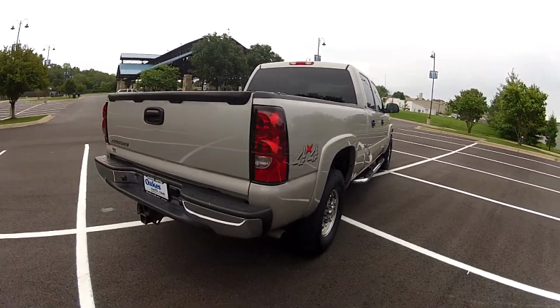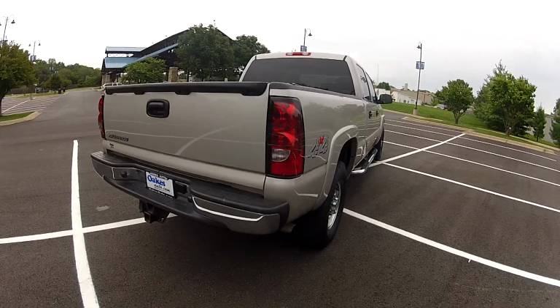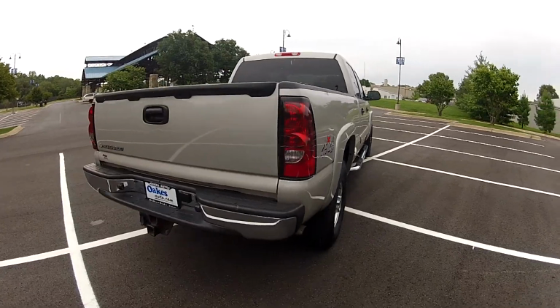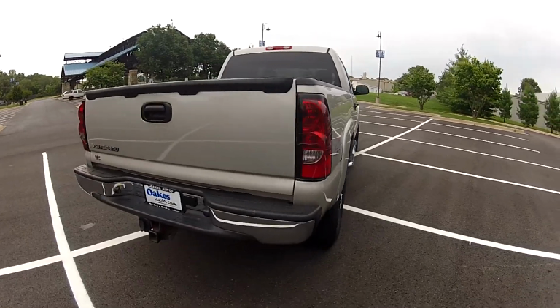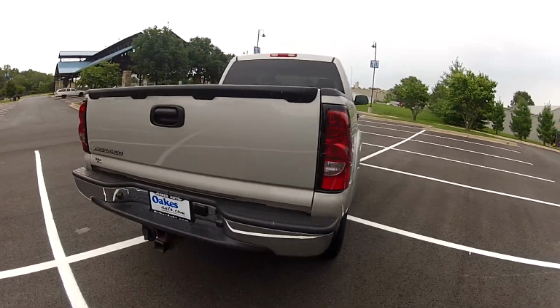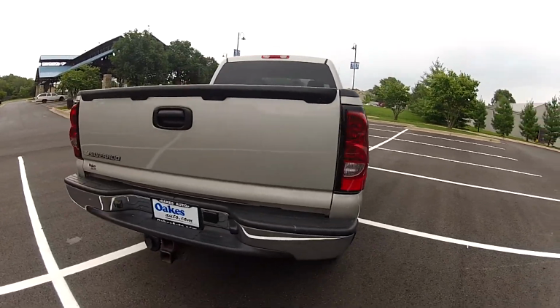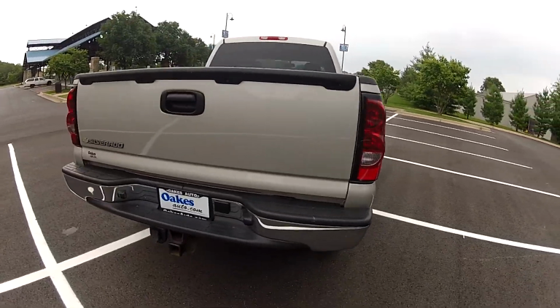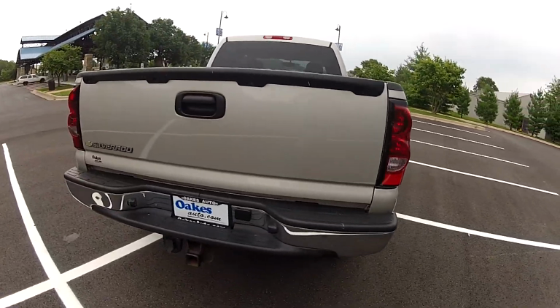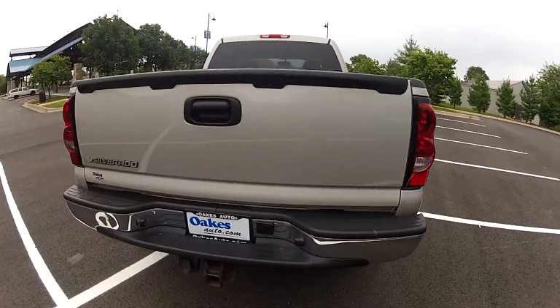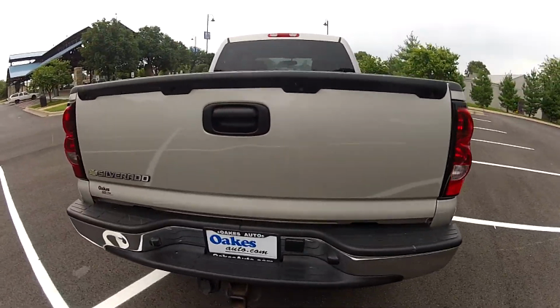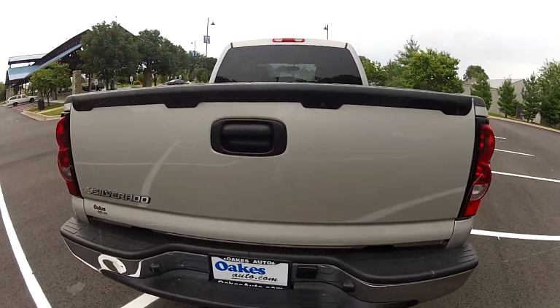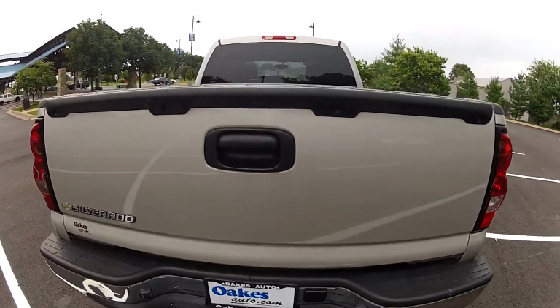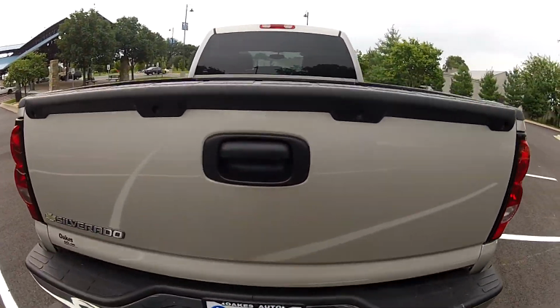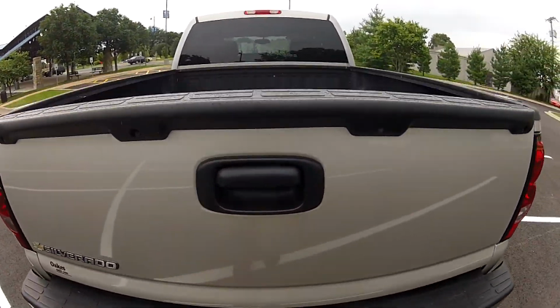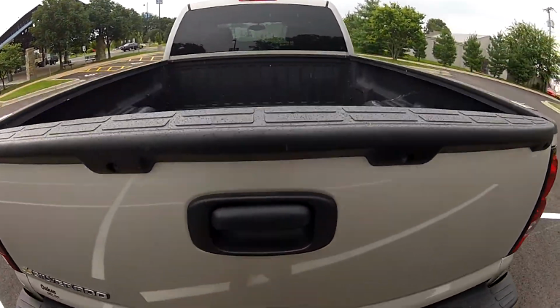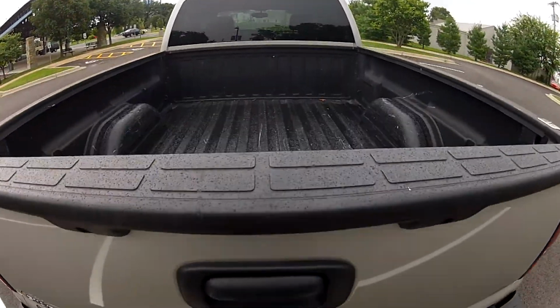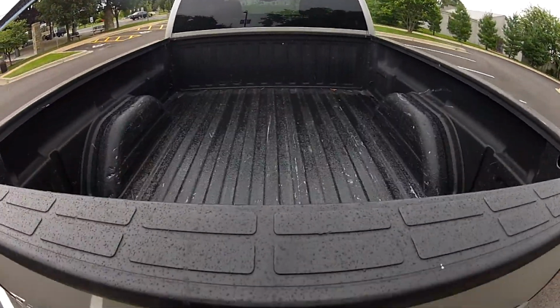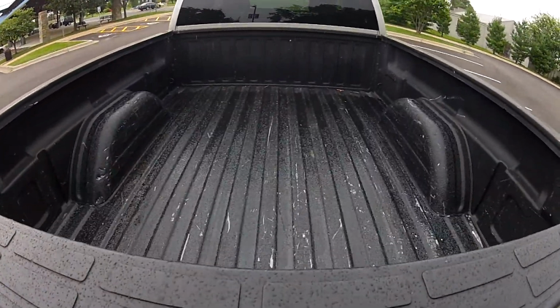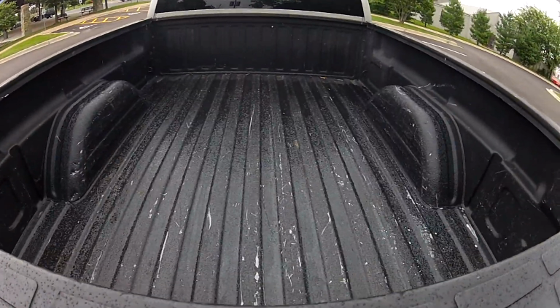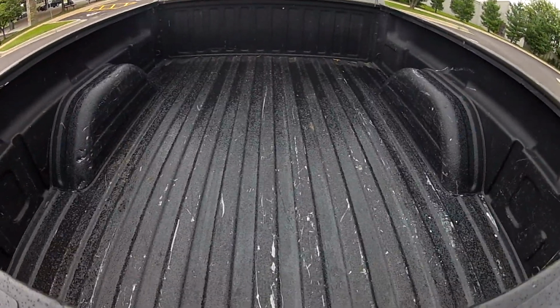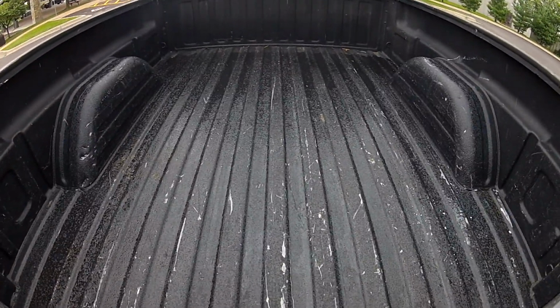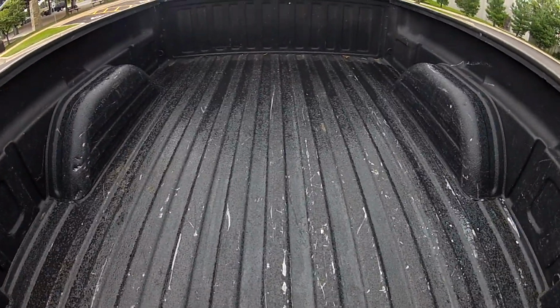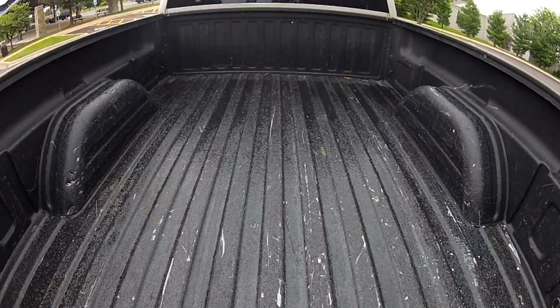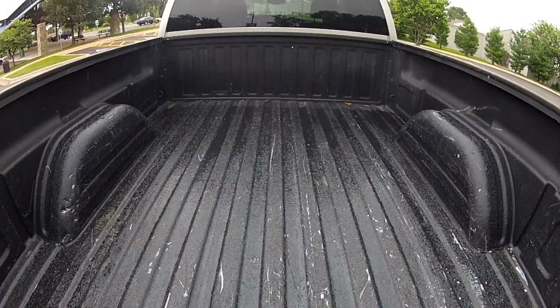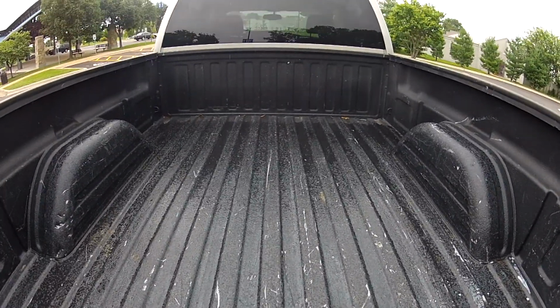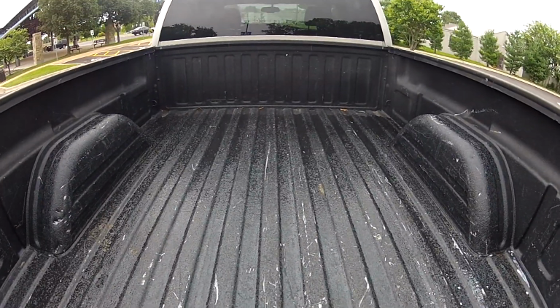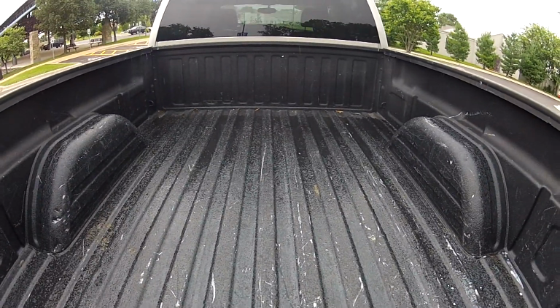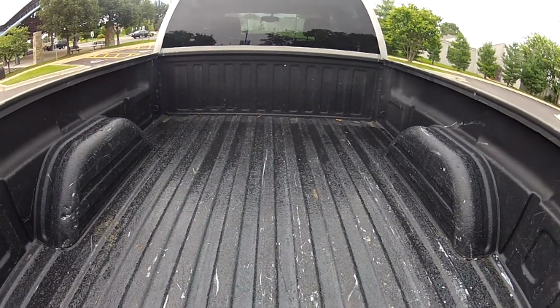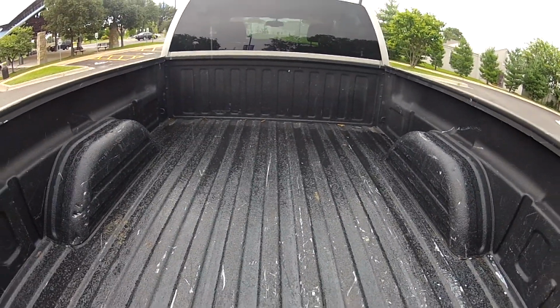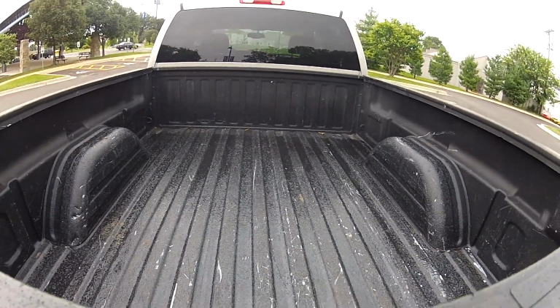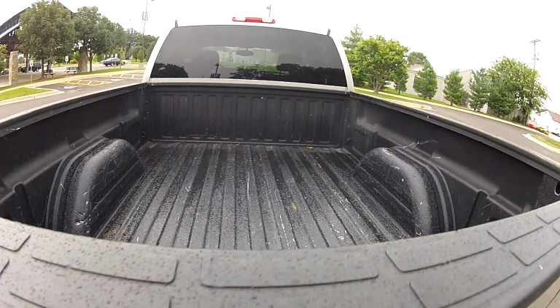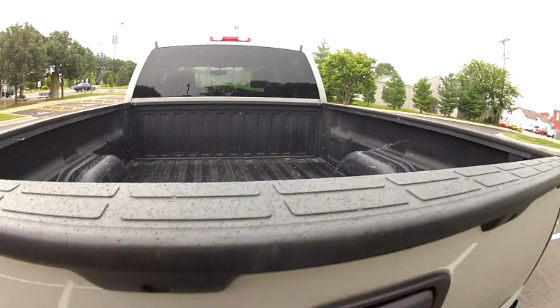This 4x4 crew cab does have a bed liner in it which has kept the bed in very nice condition.